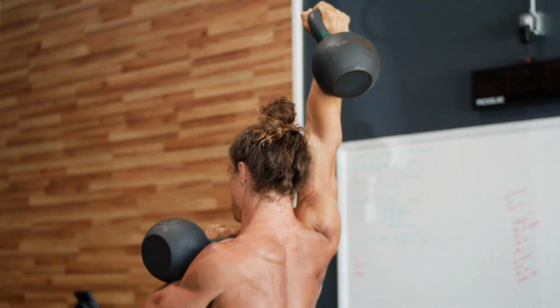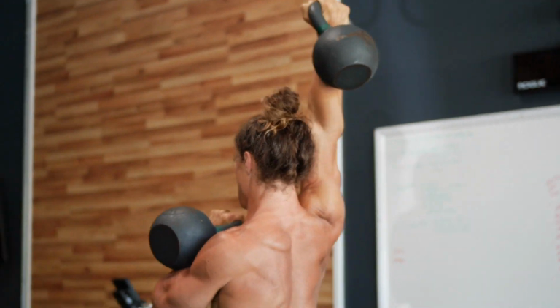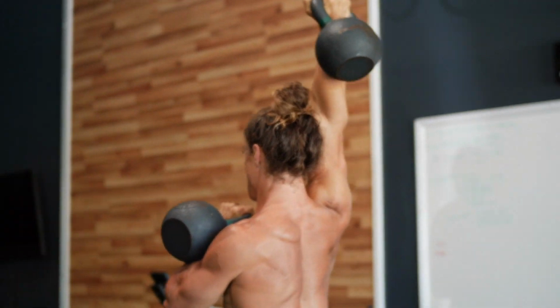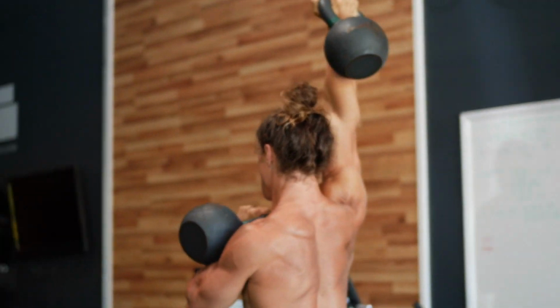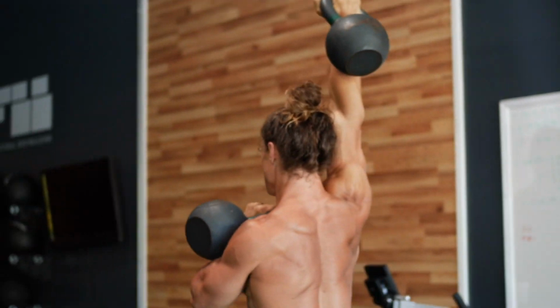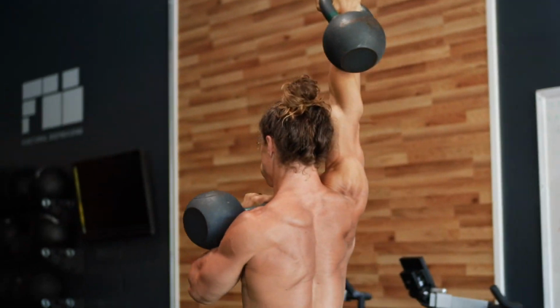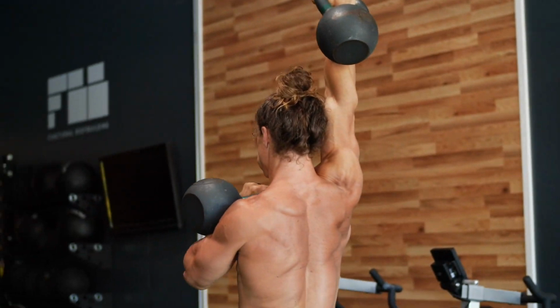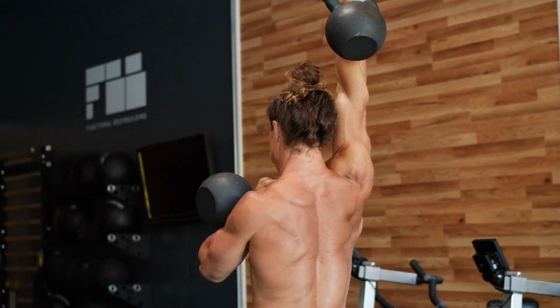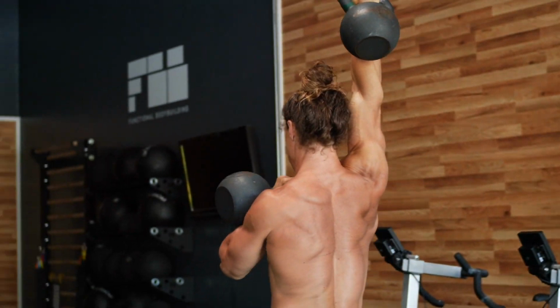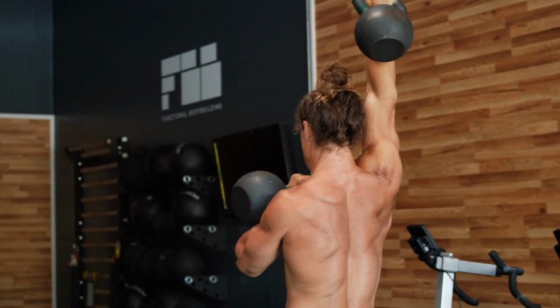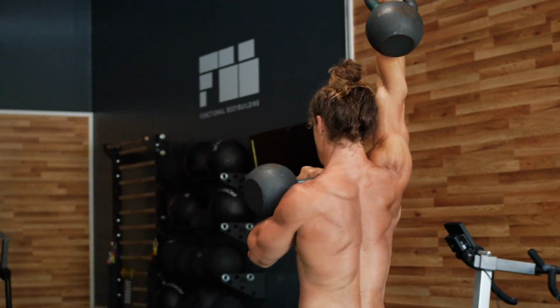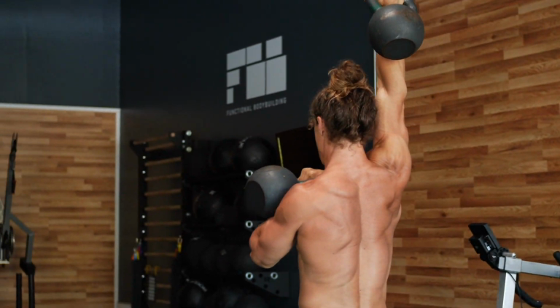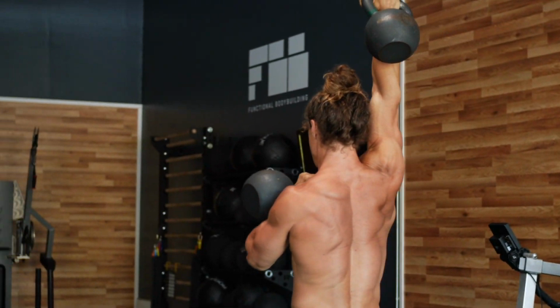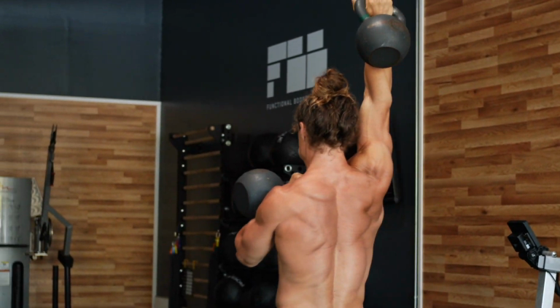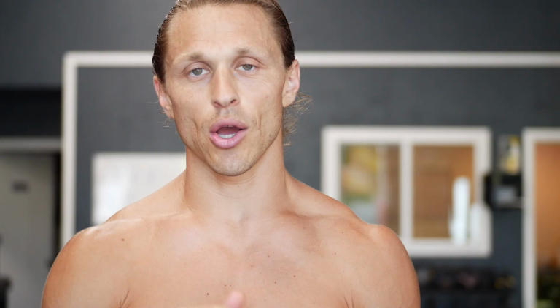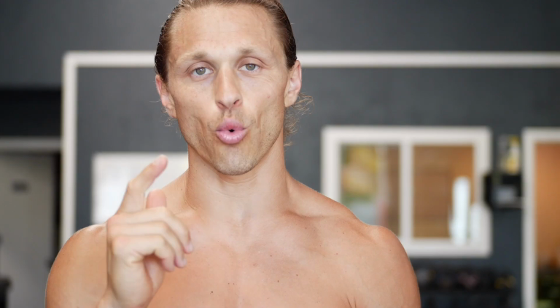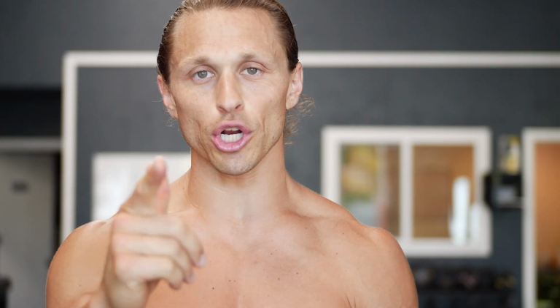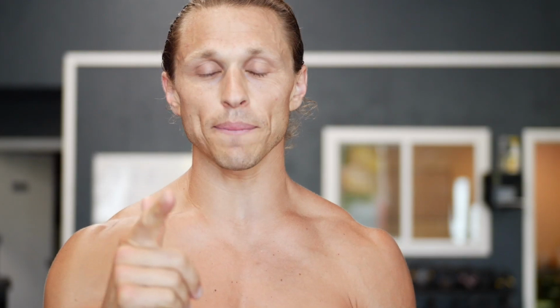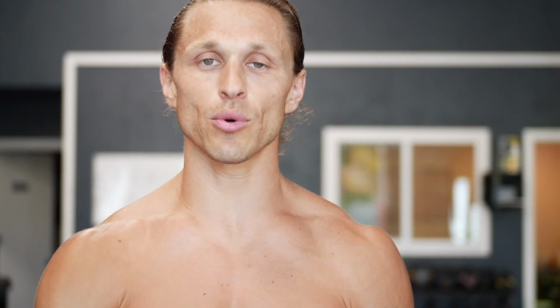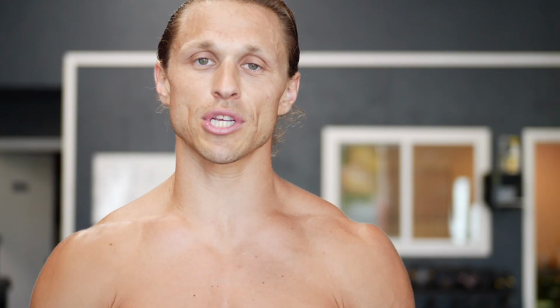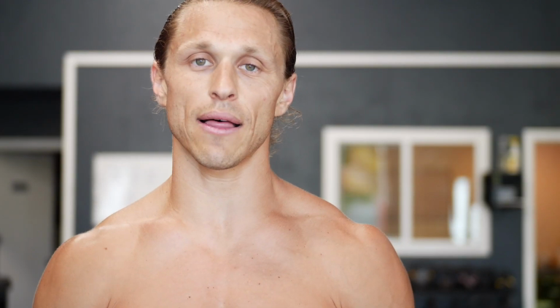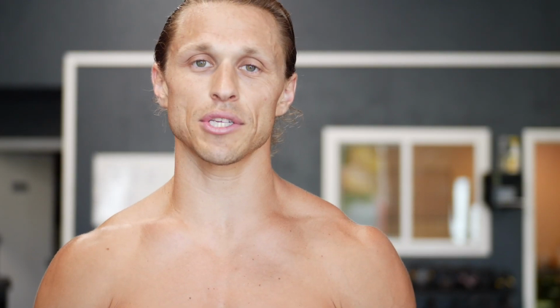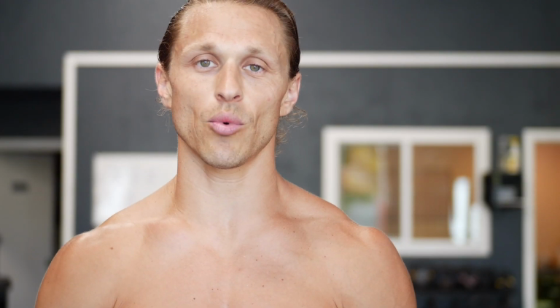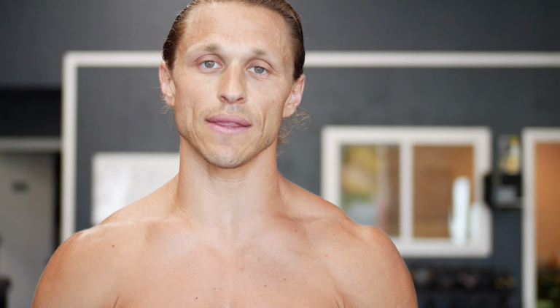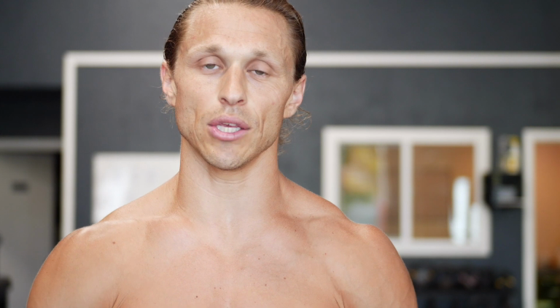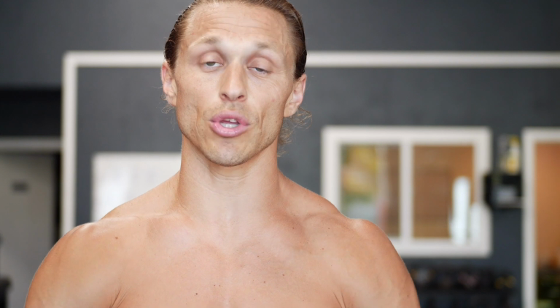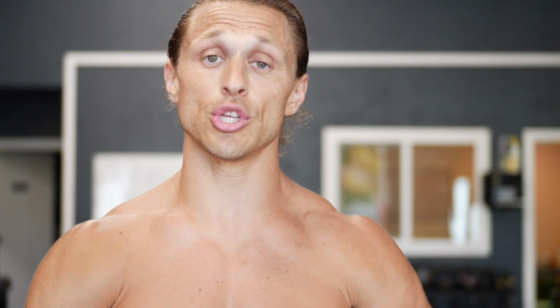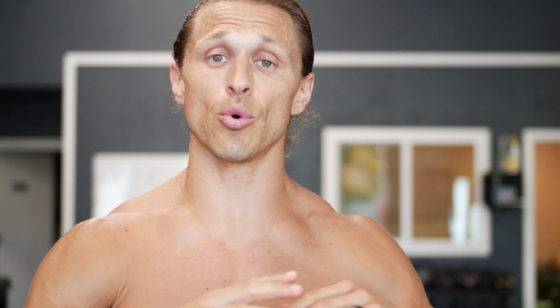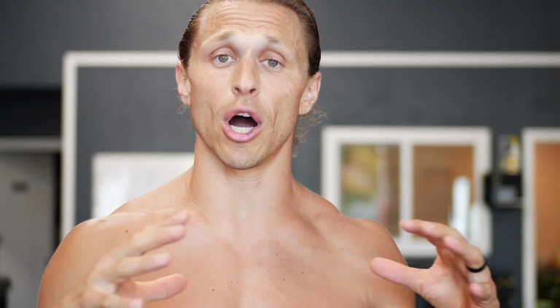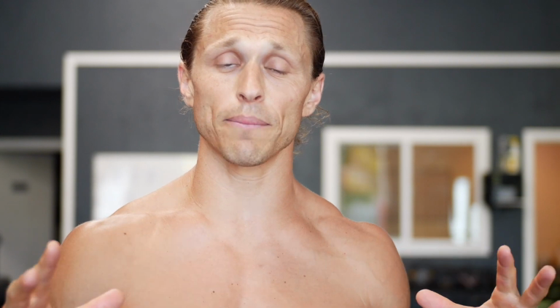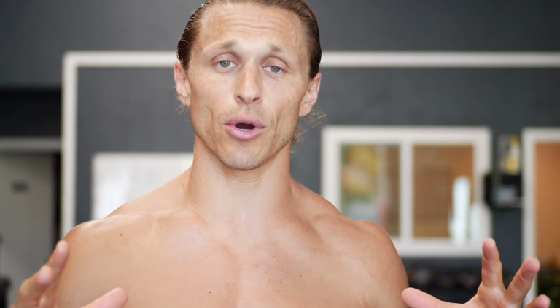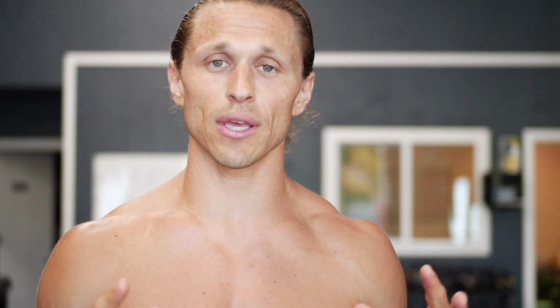You guys are going to perform three sets of that today. Work up to a challenging weight that you can do unbroken.